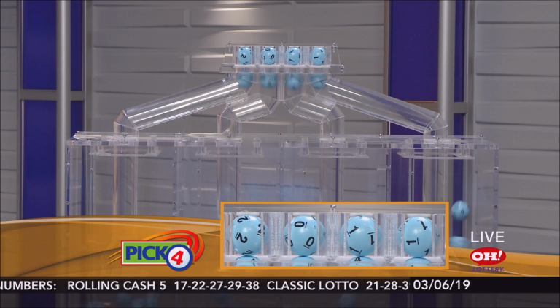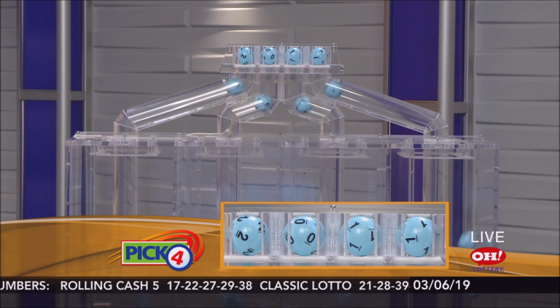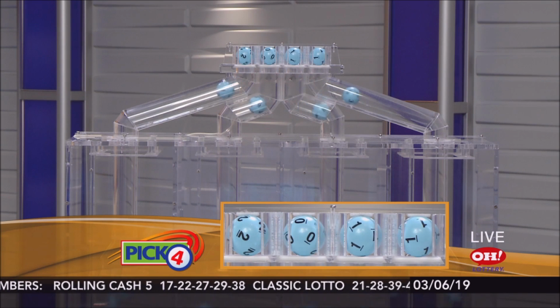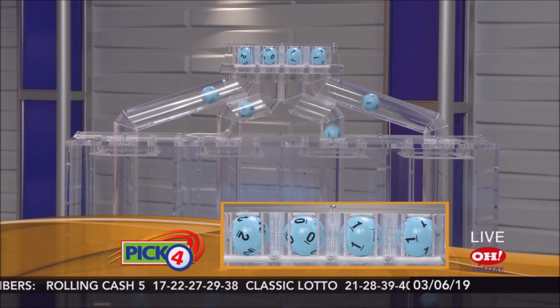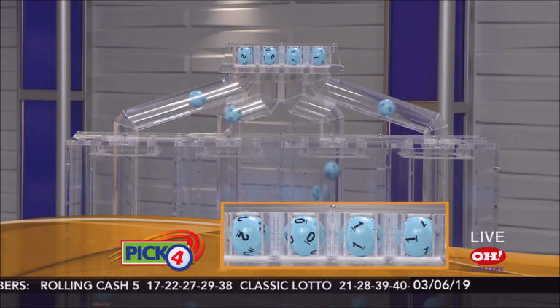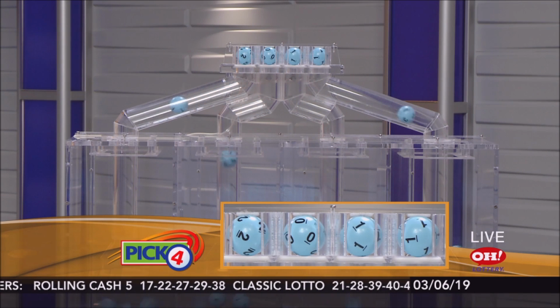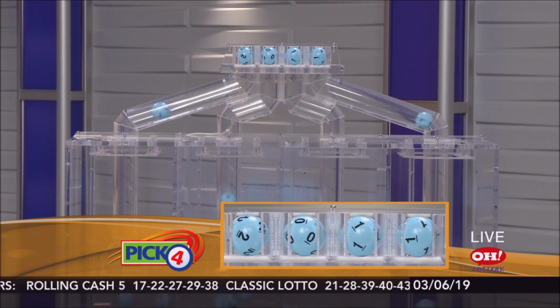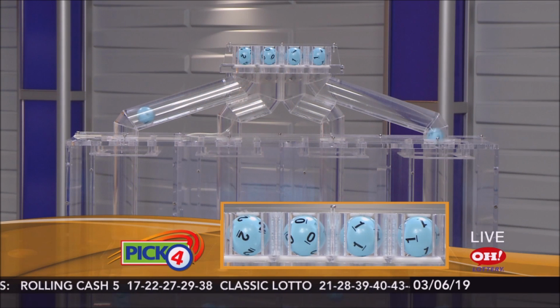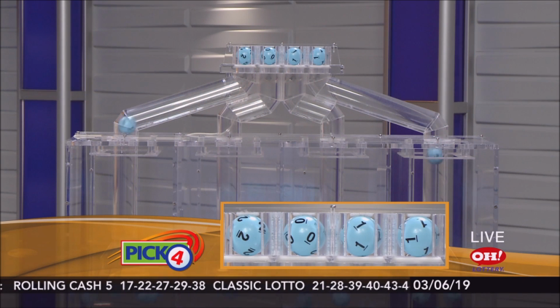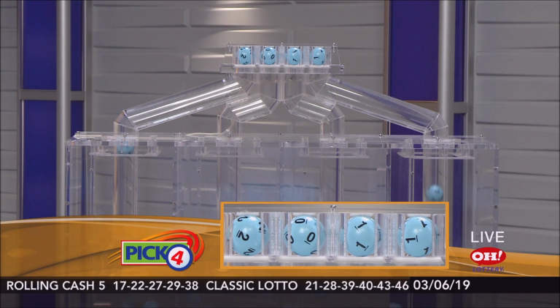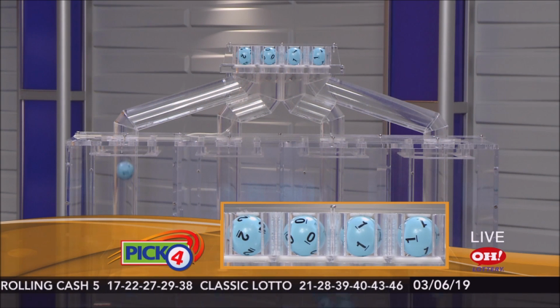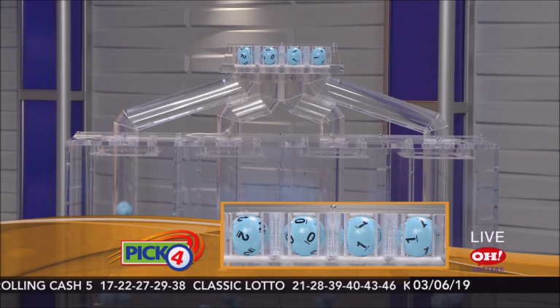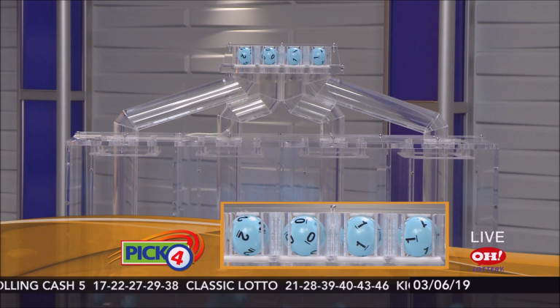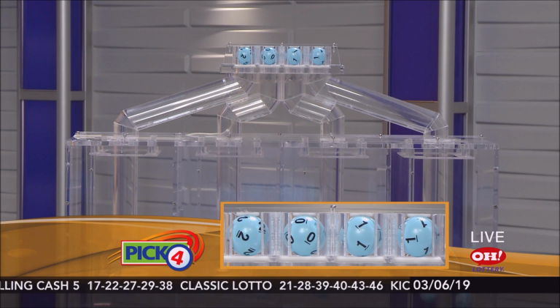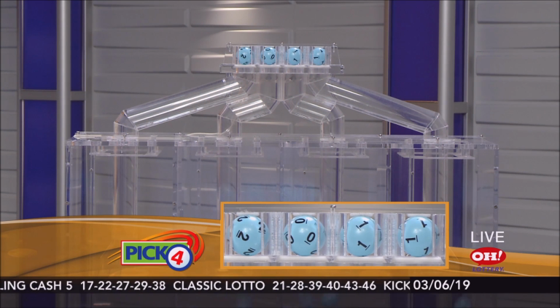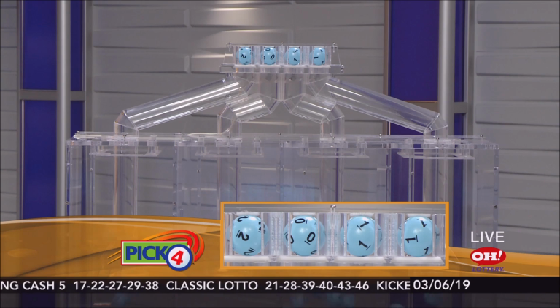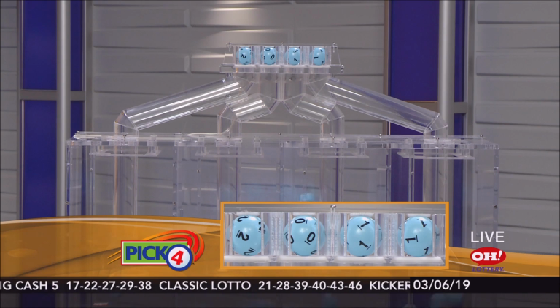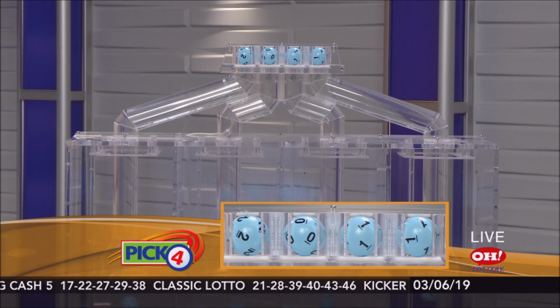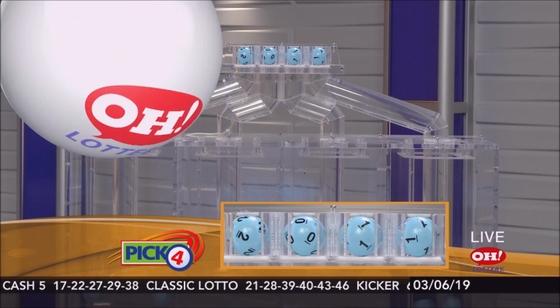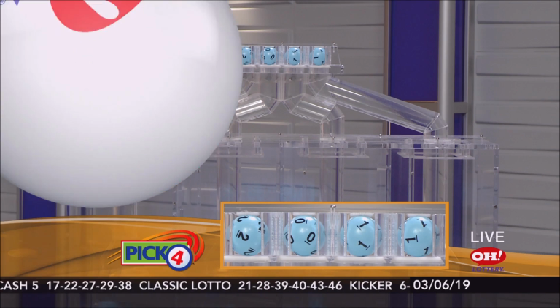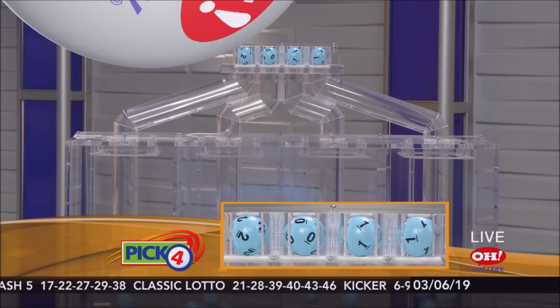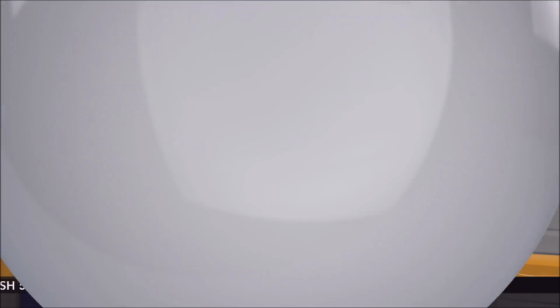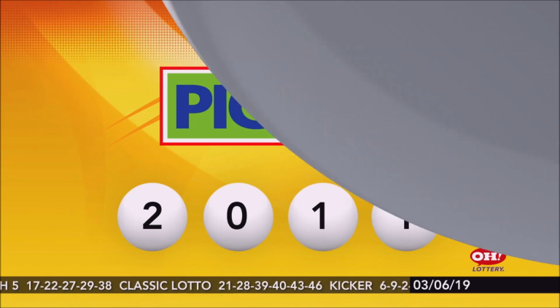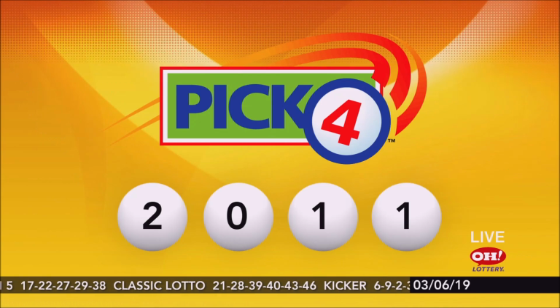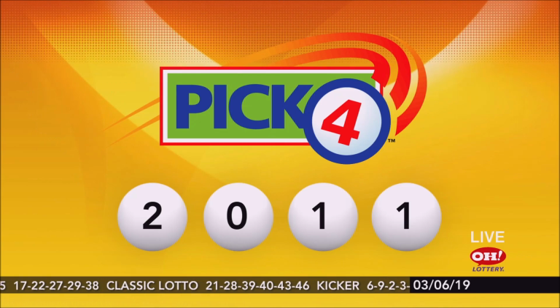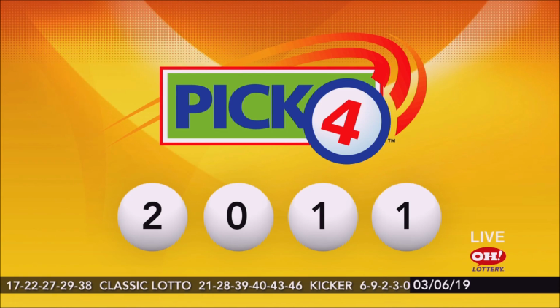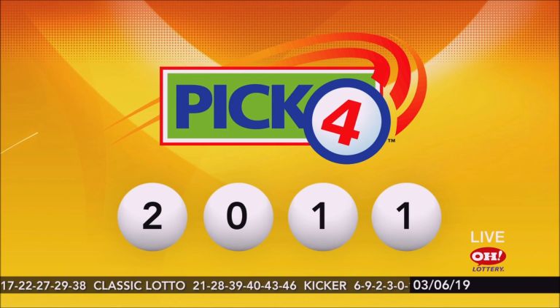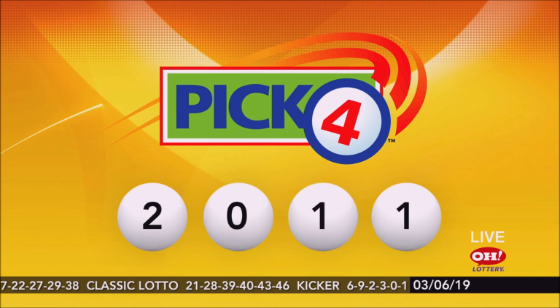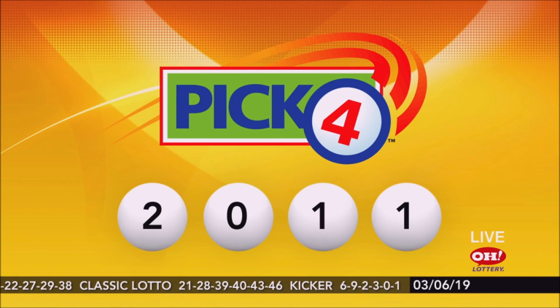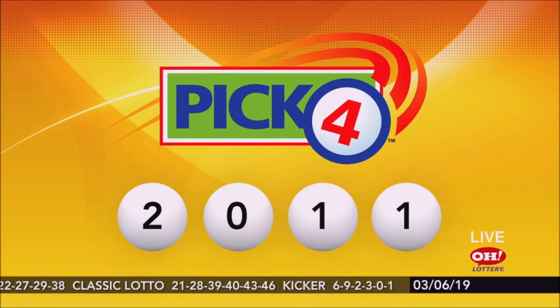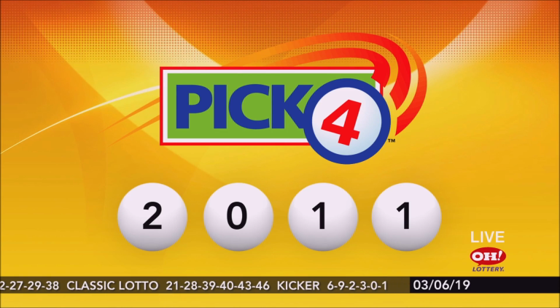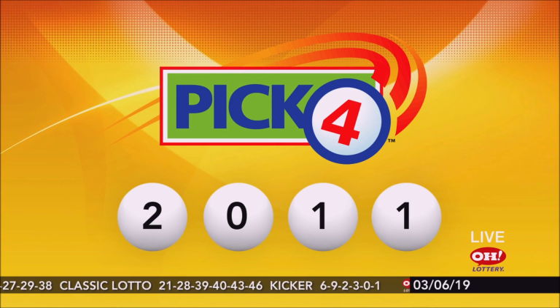Here we go with winning Pick 4 numbers: 2, 0, 1, 1. Again, tonight's winning Pick 4: 2, 0, 1, 1.